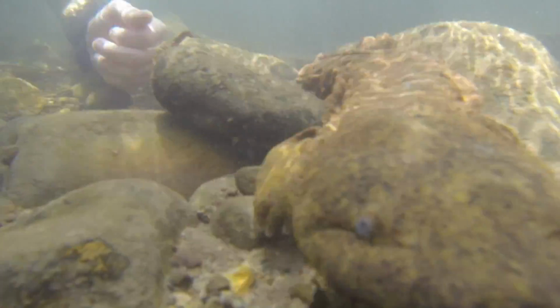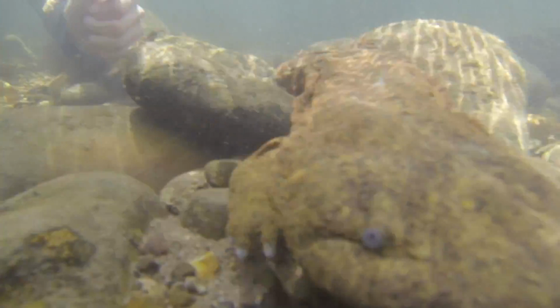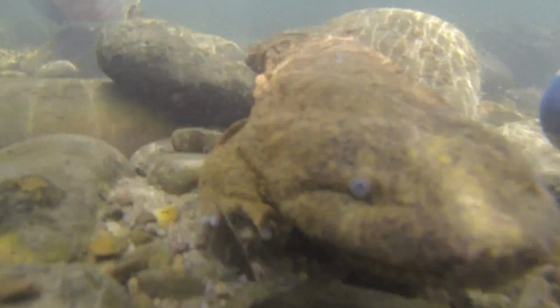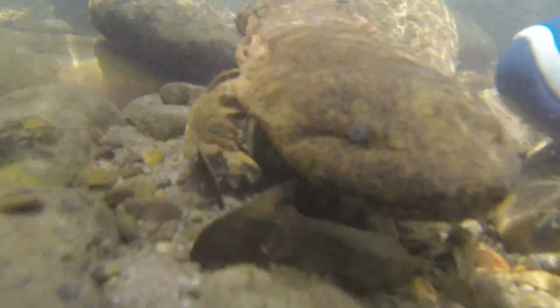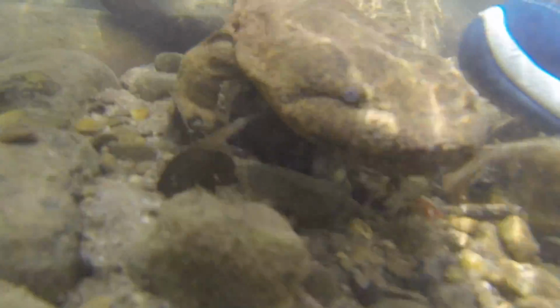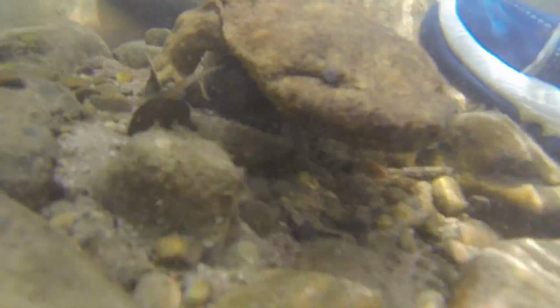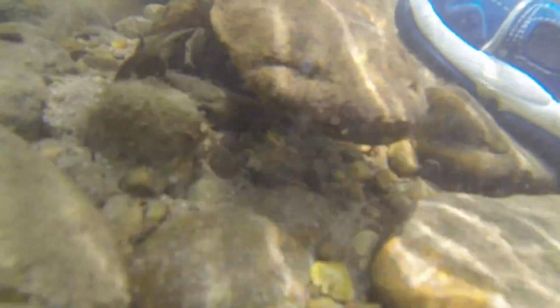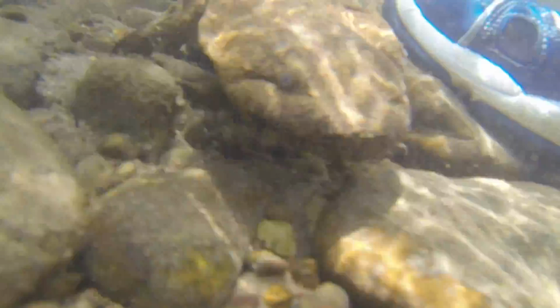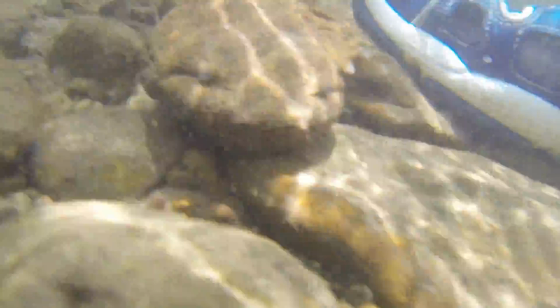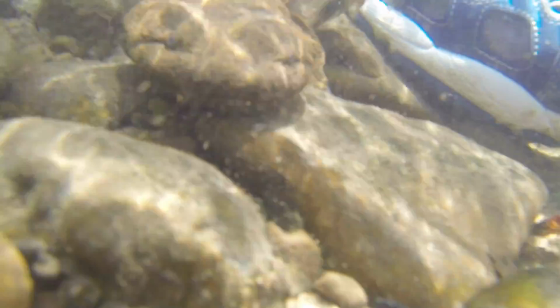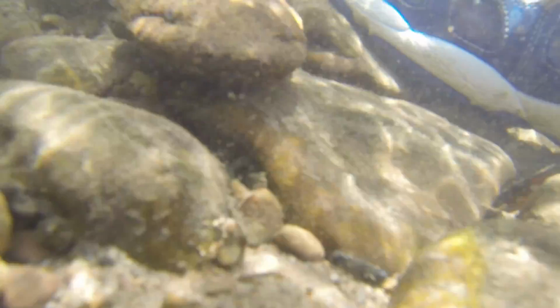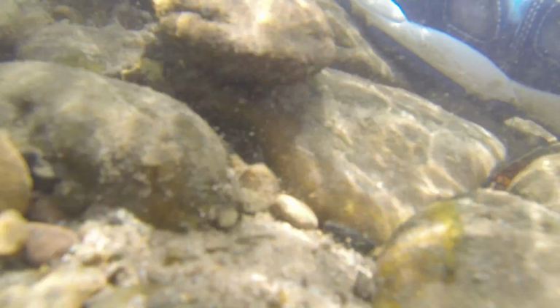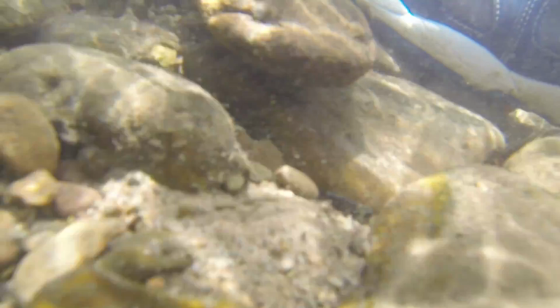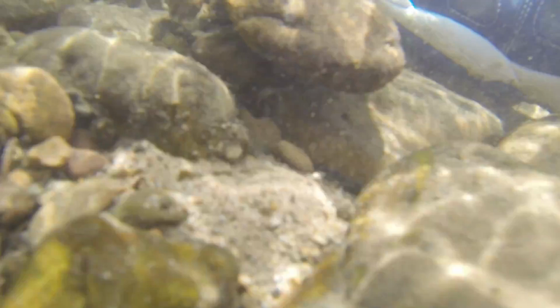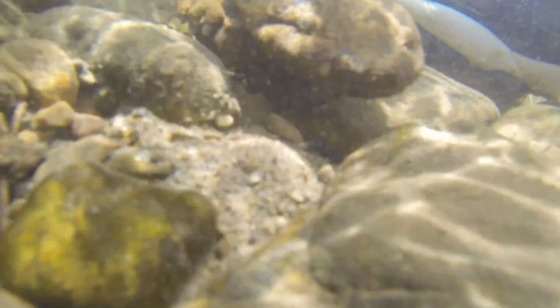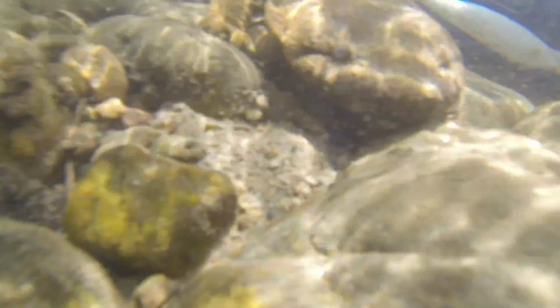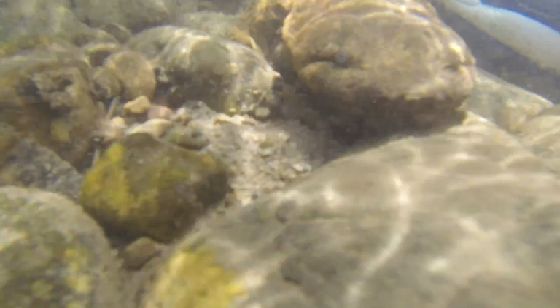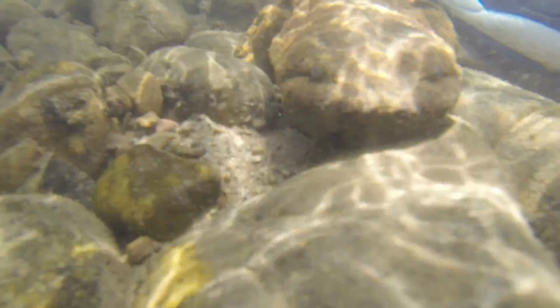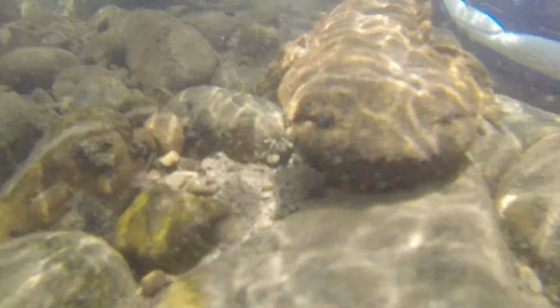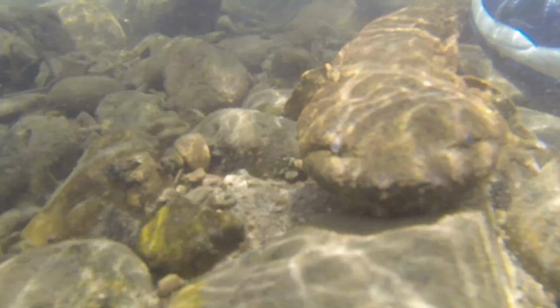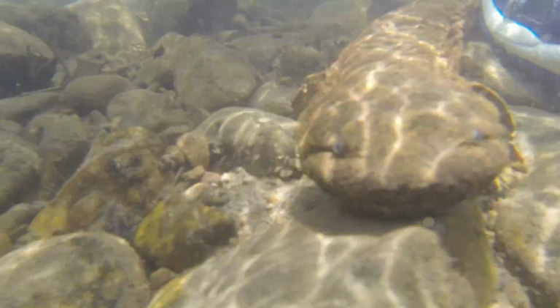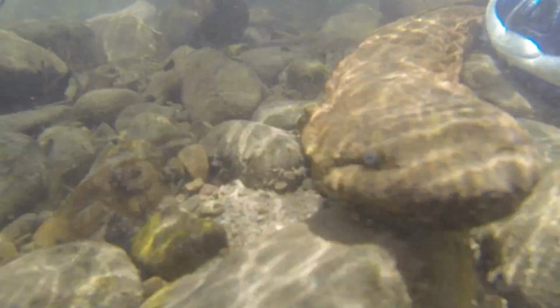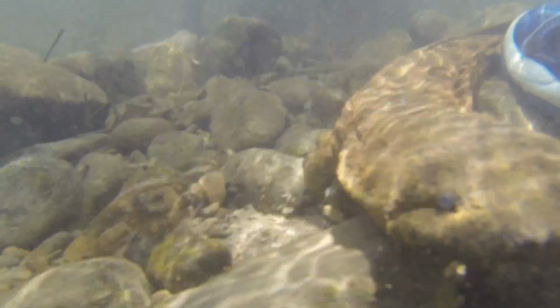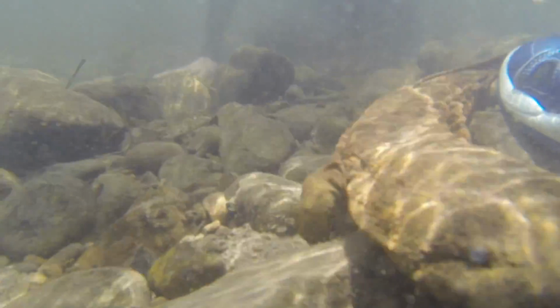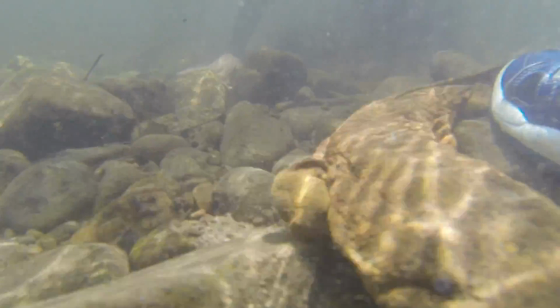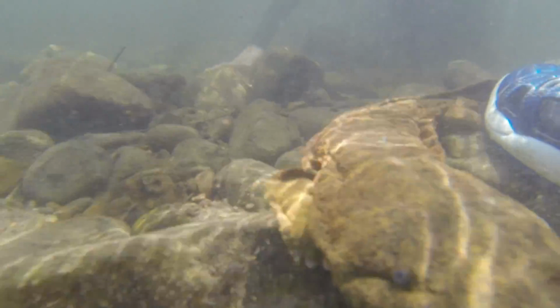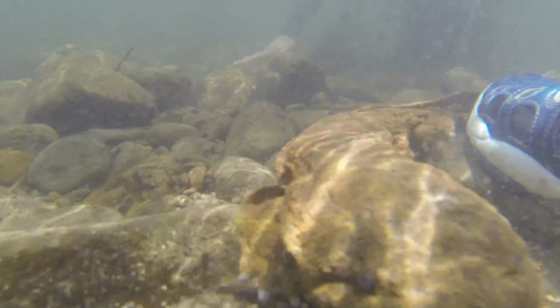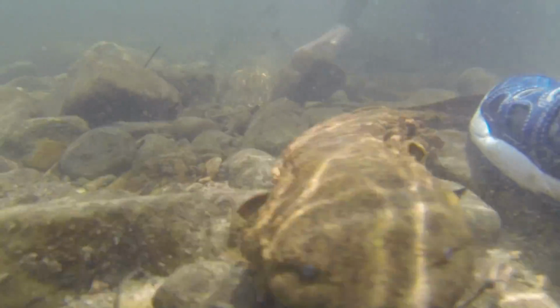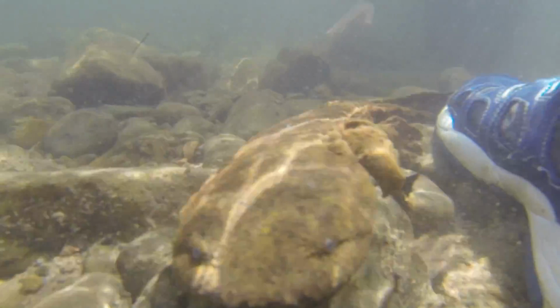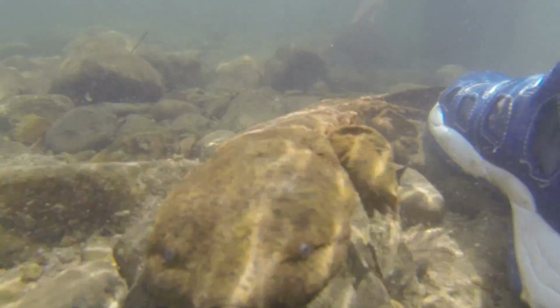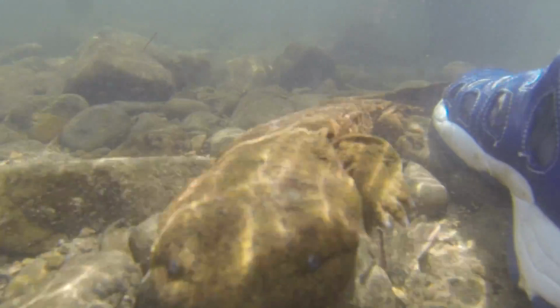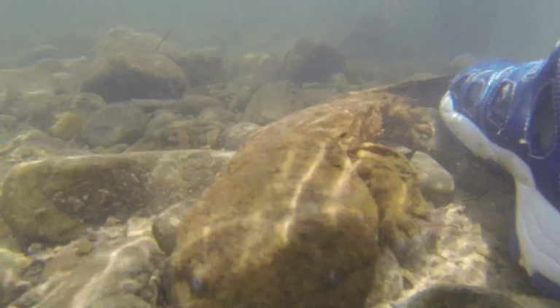For children of tomorrow not to be able to go out and see a hellbender is a sad thought for me.